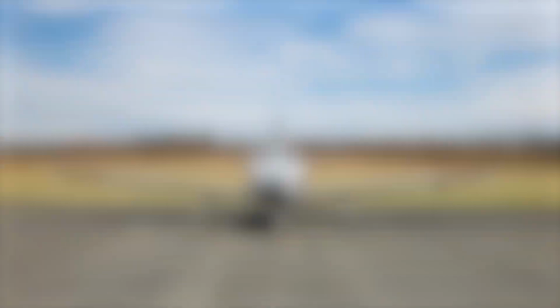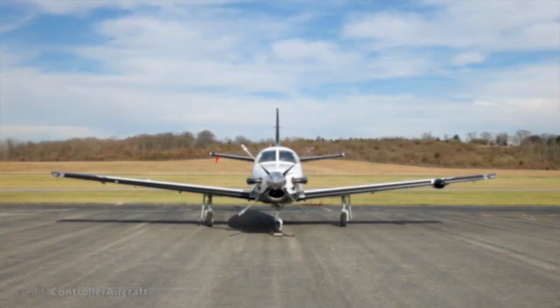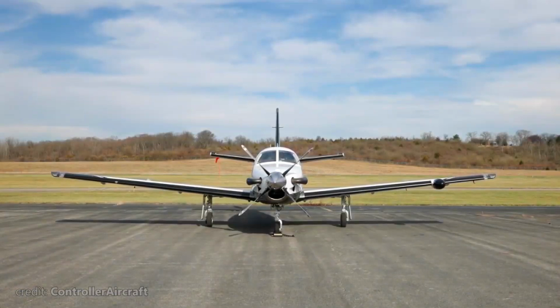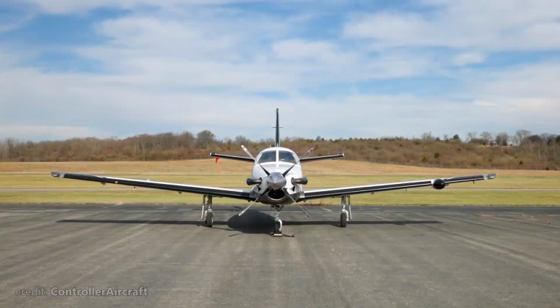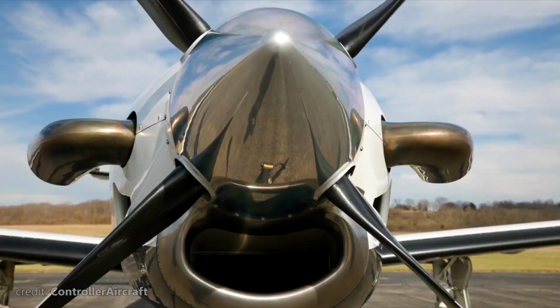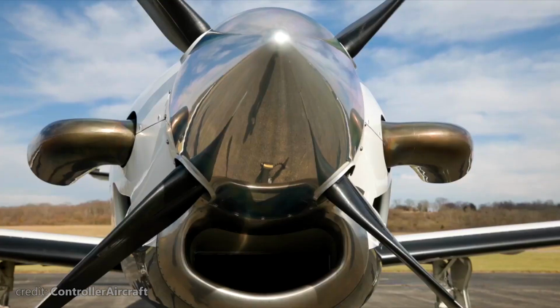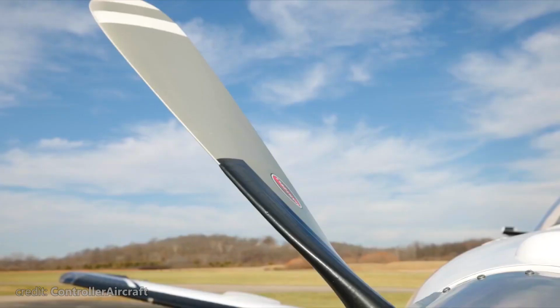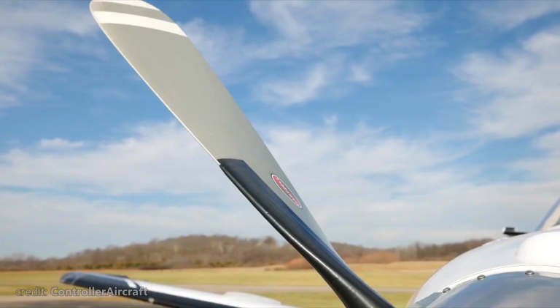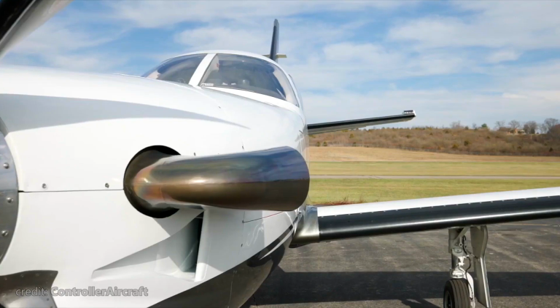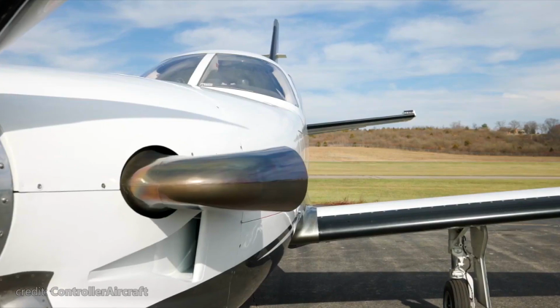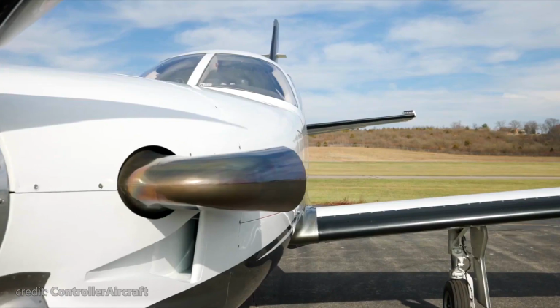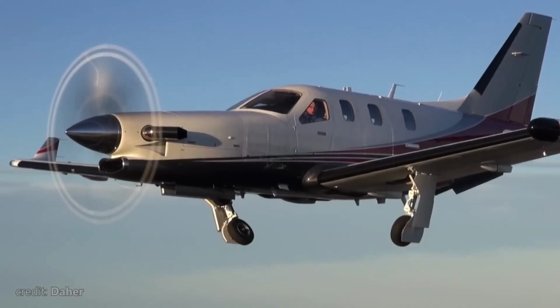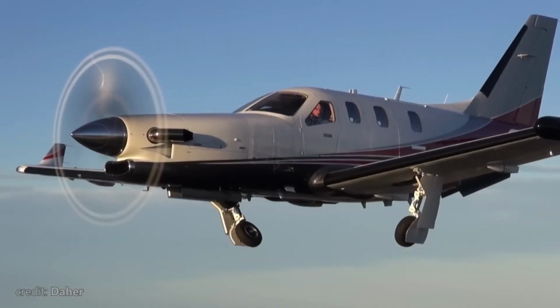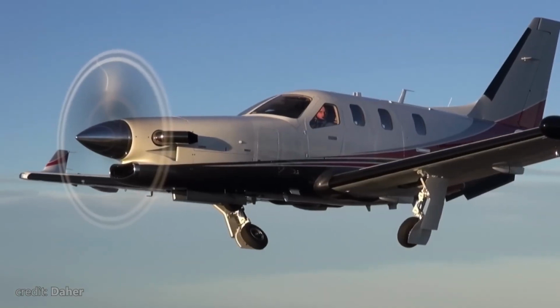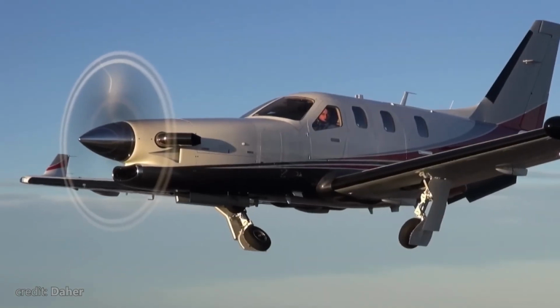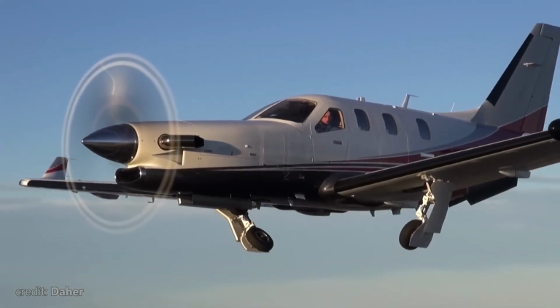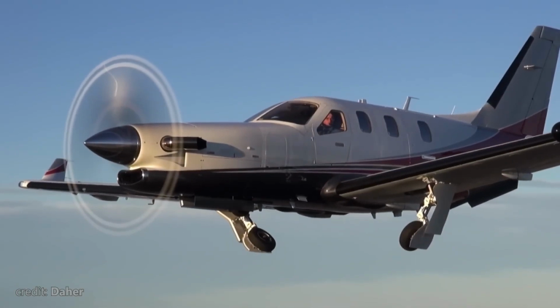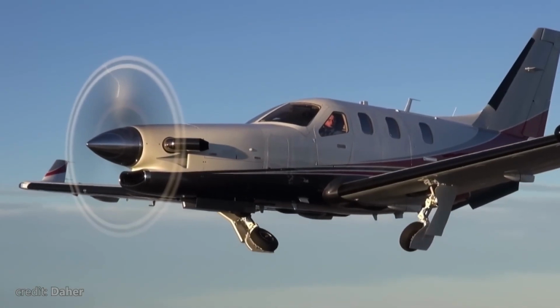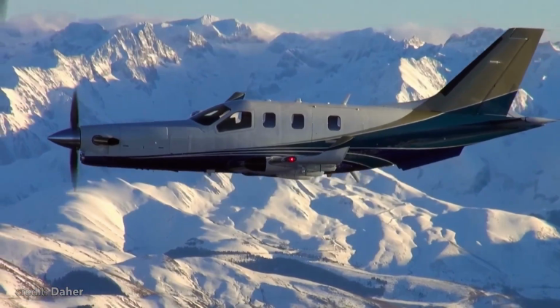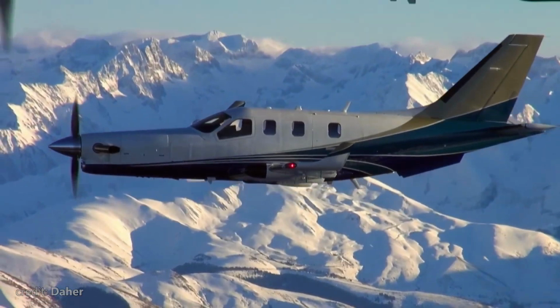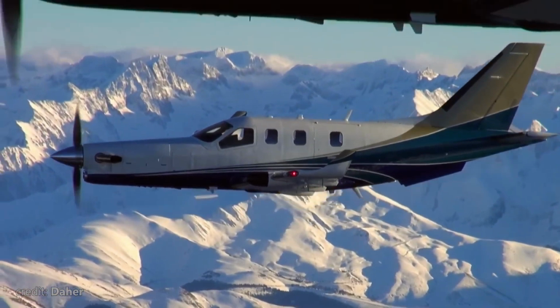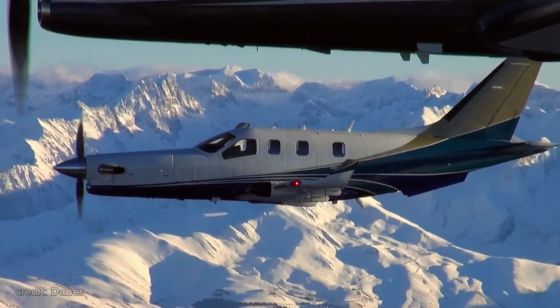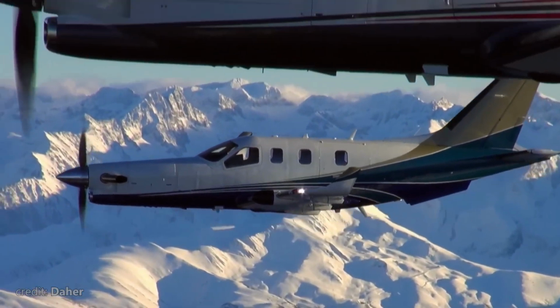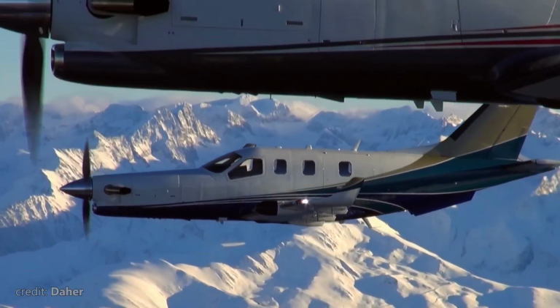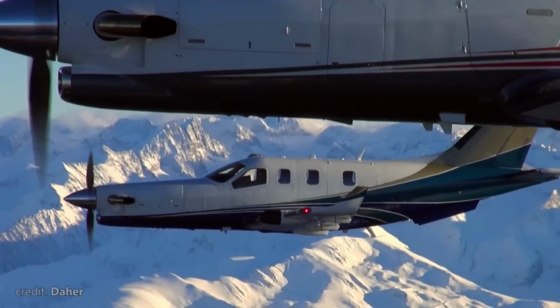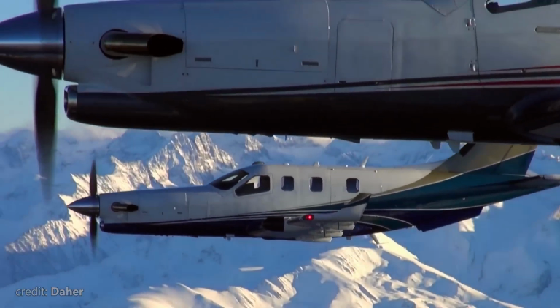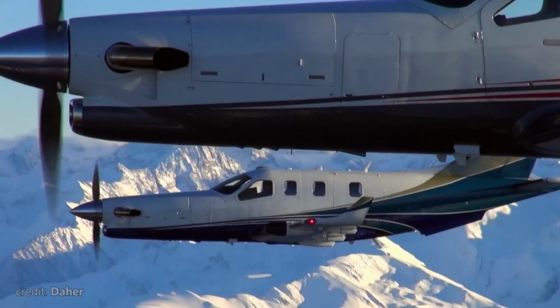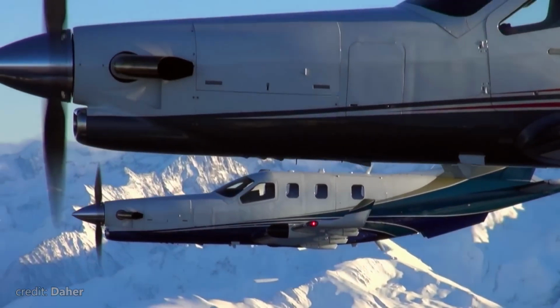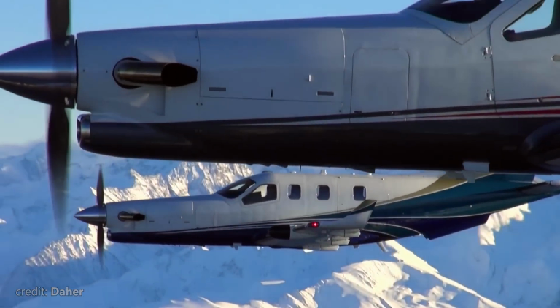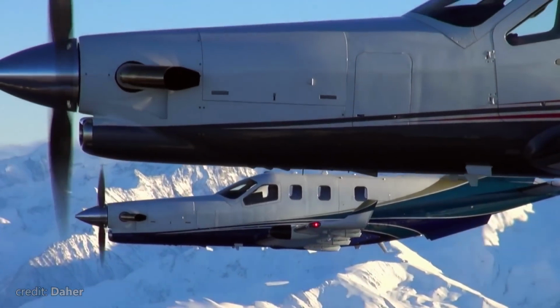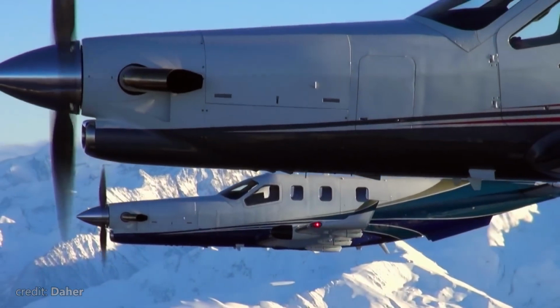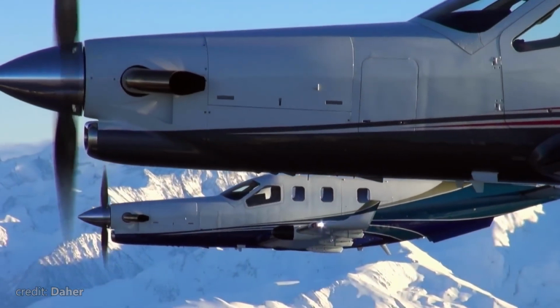Welcome to Big Metal Birds, and in this video, we review the Socata TBM family.